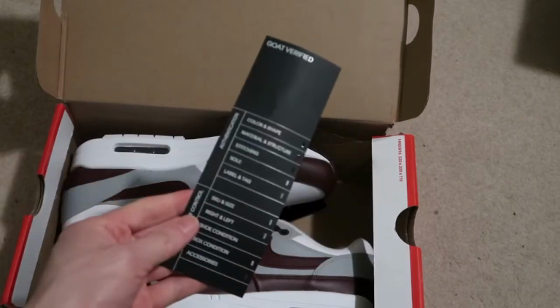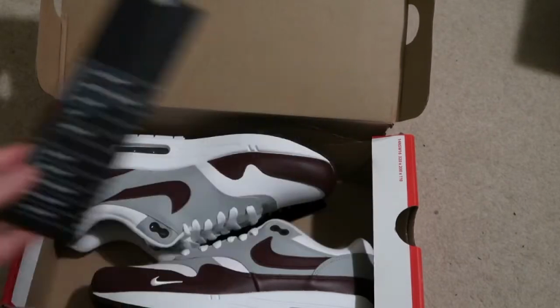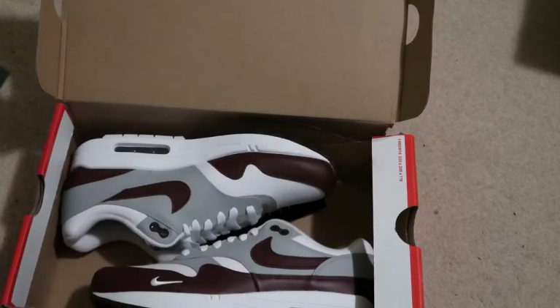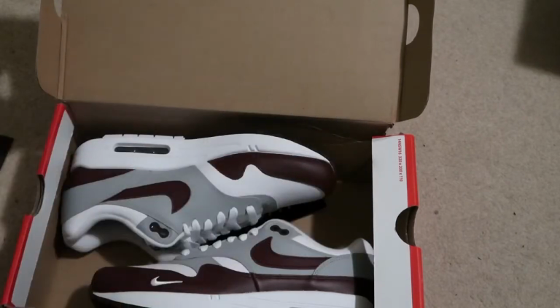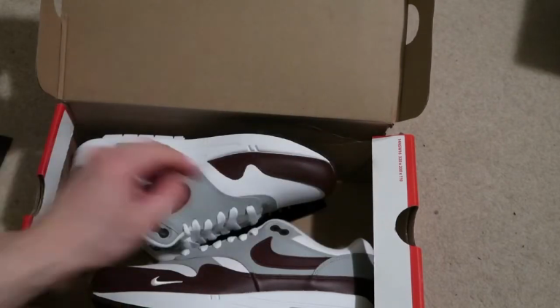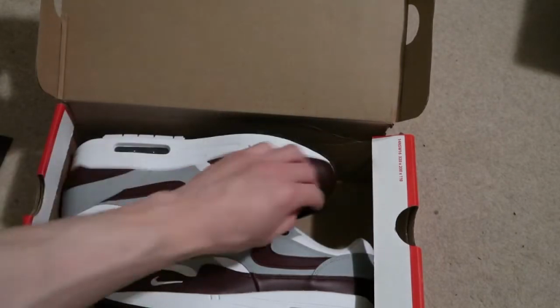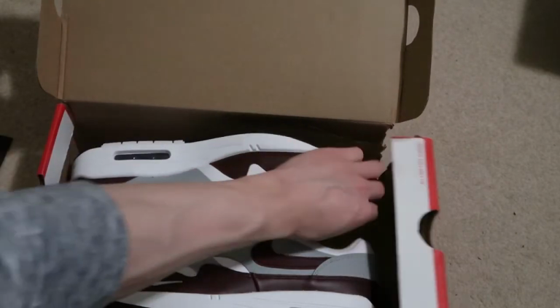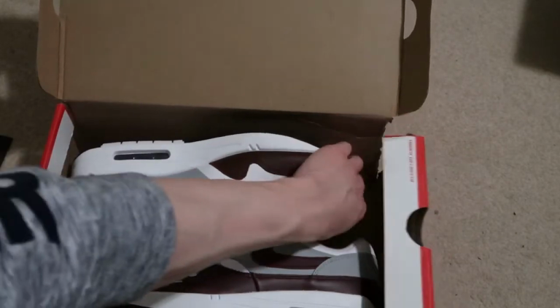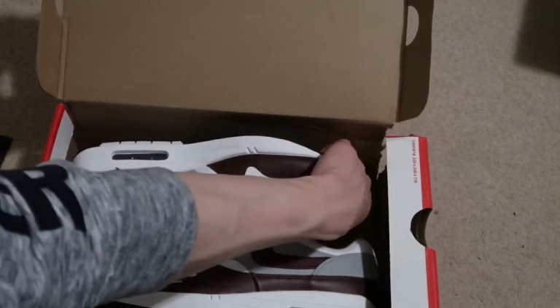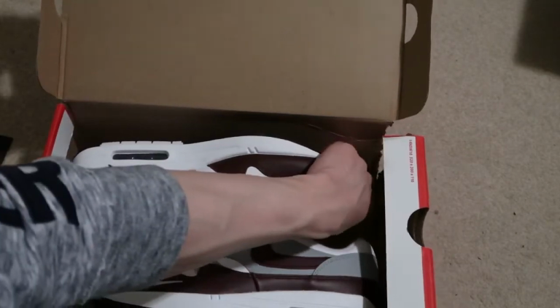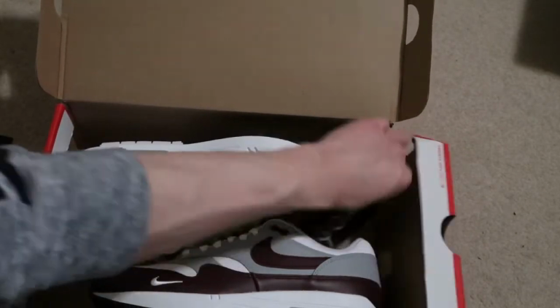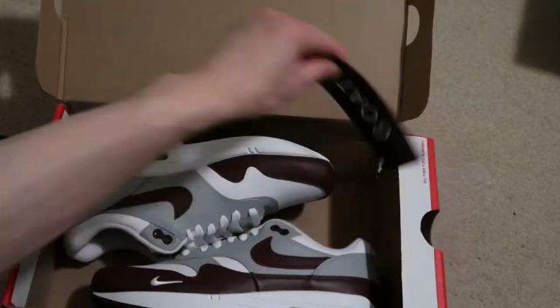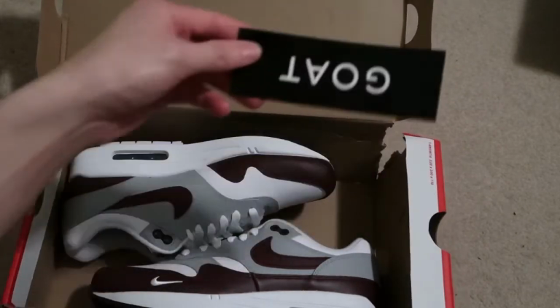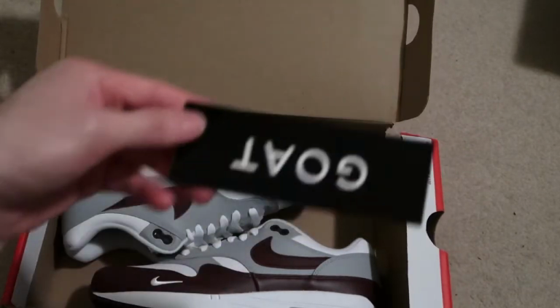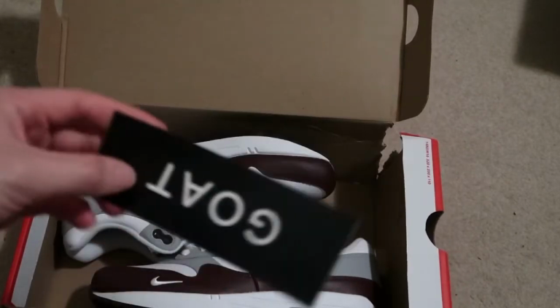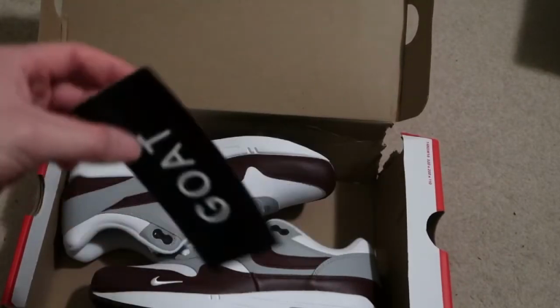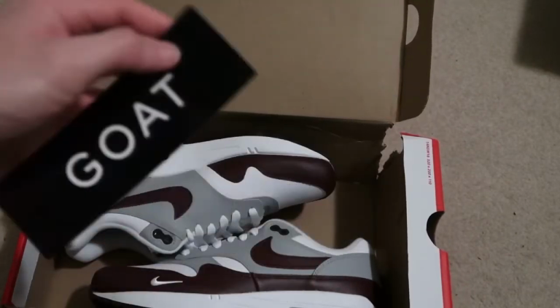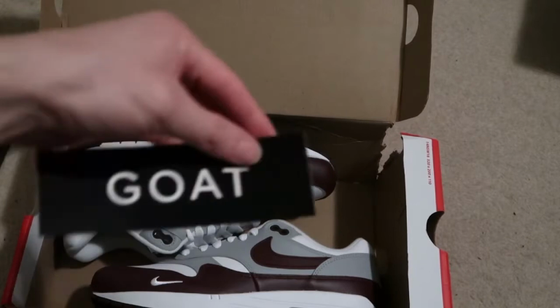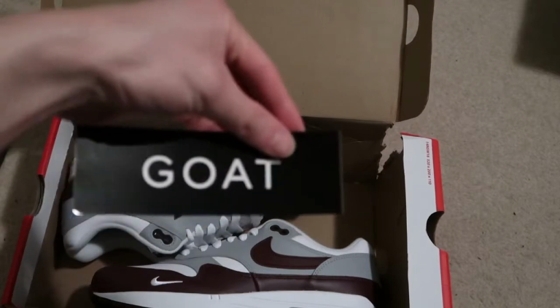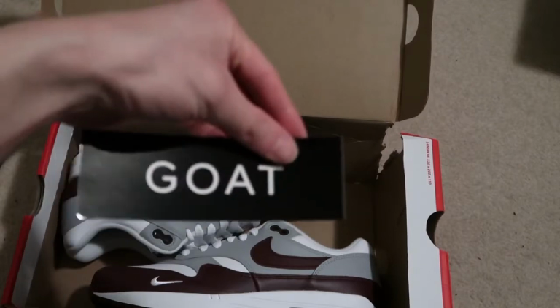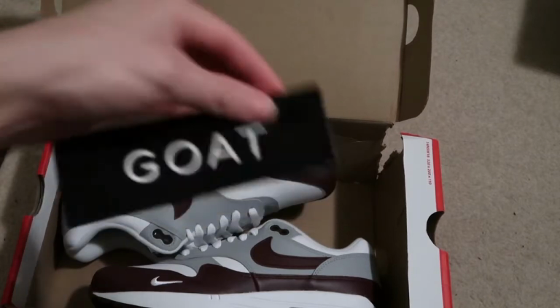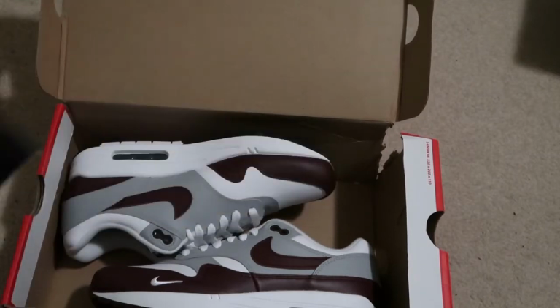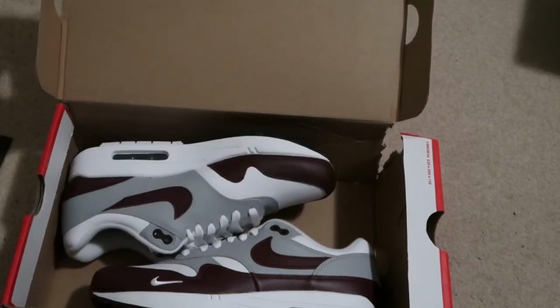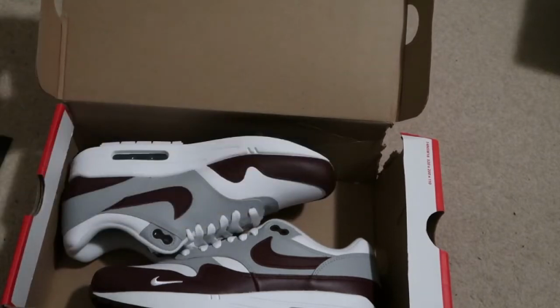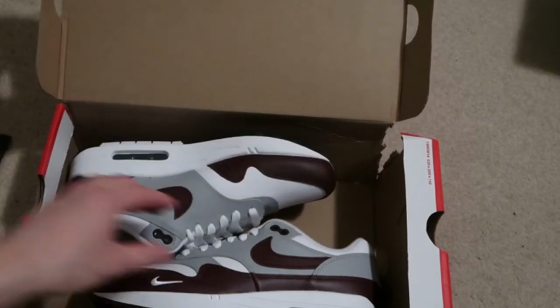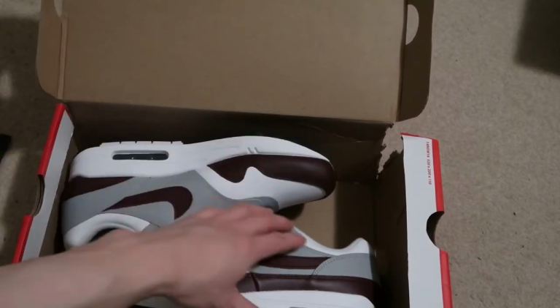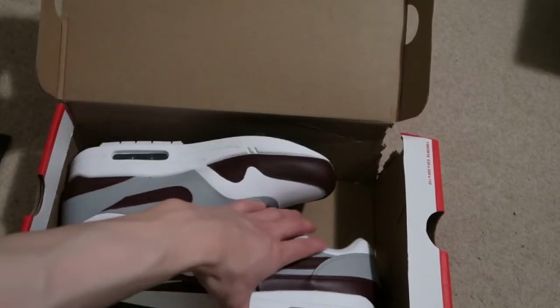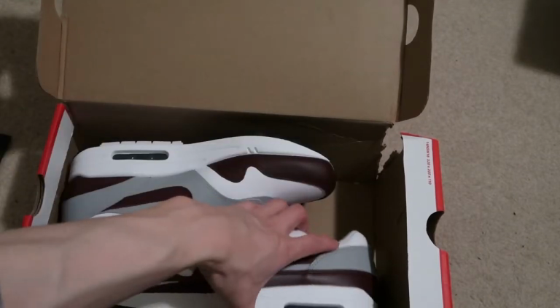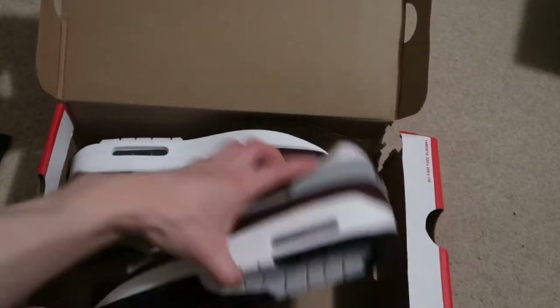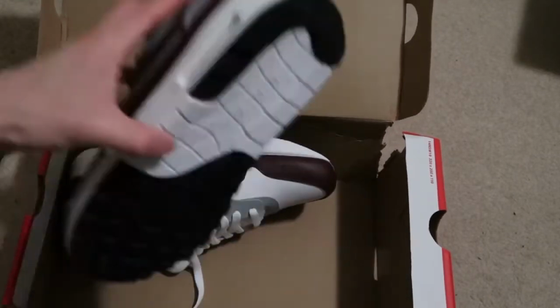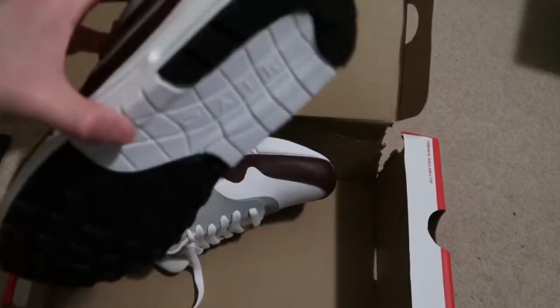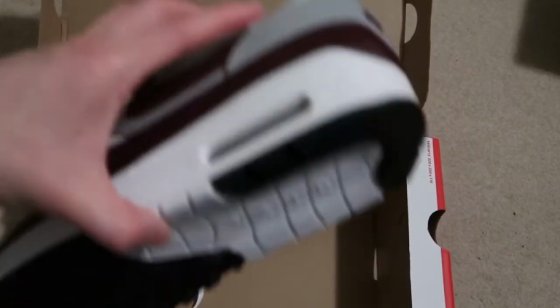Authenticity sticker, Goat sticker. This didn't even come with any tissue paper at all.